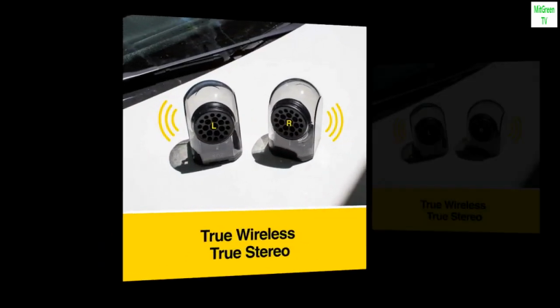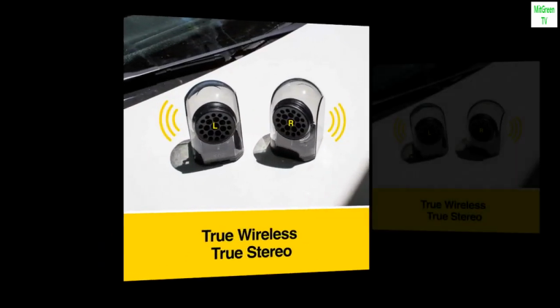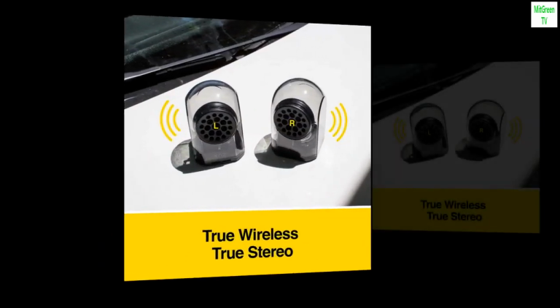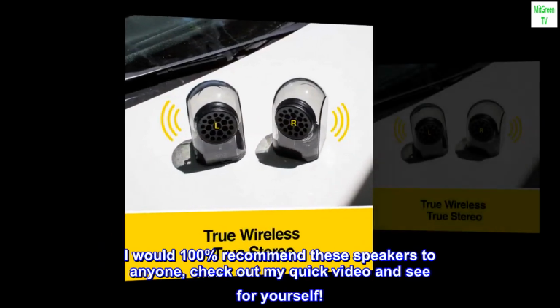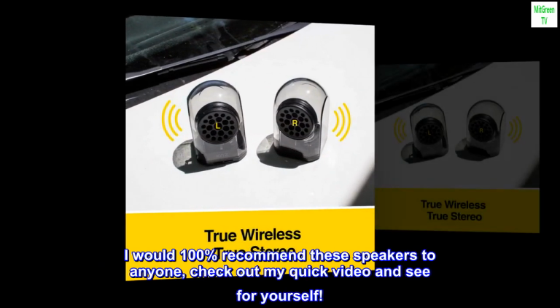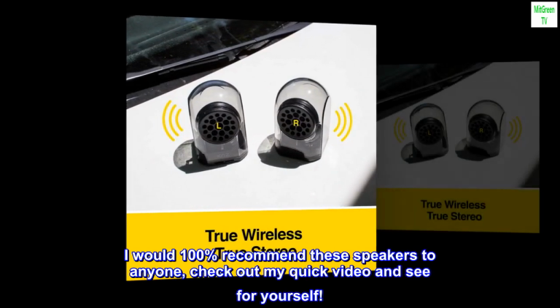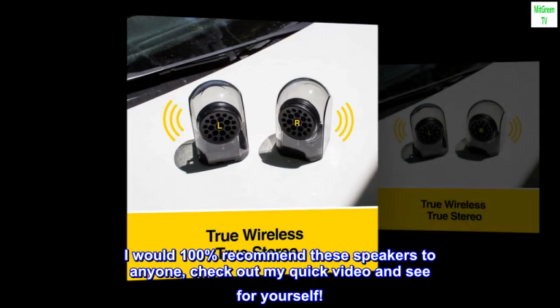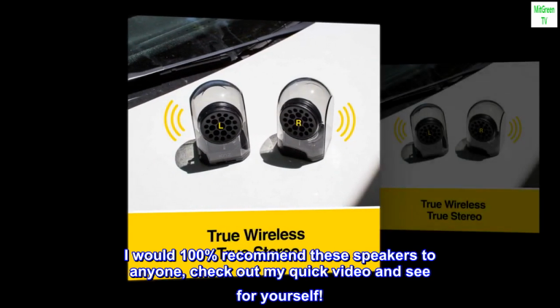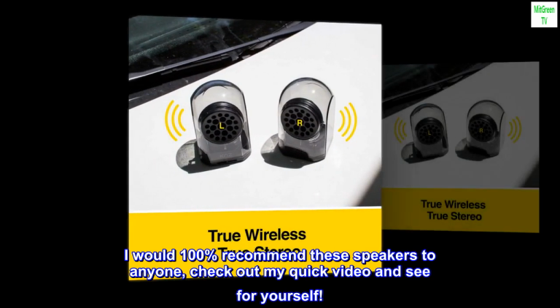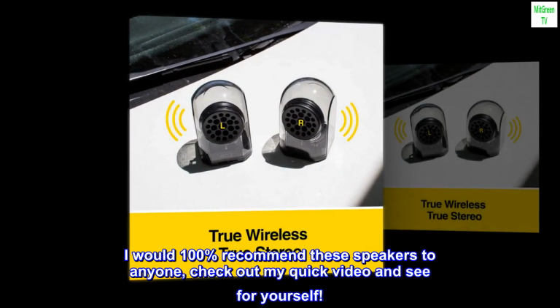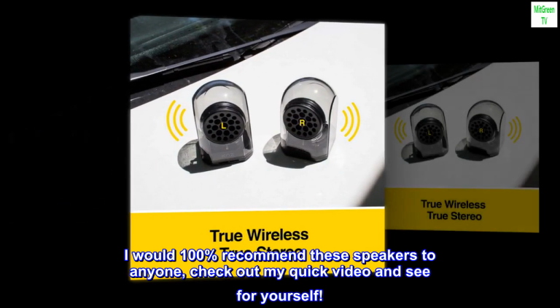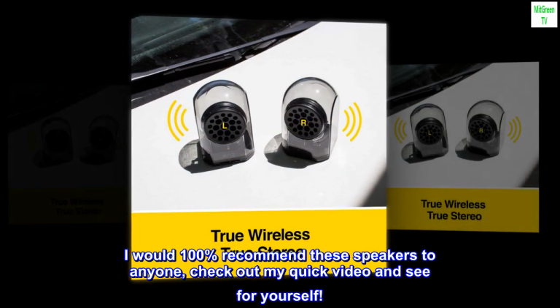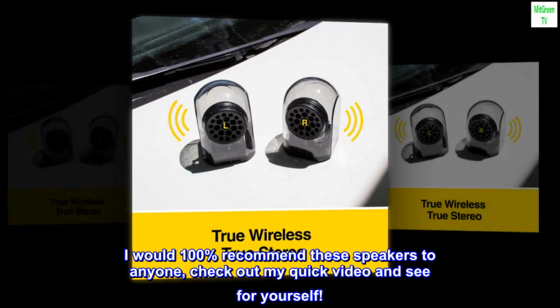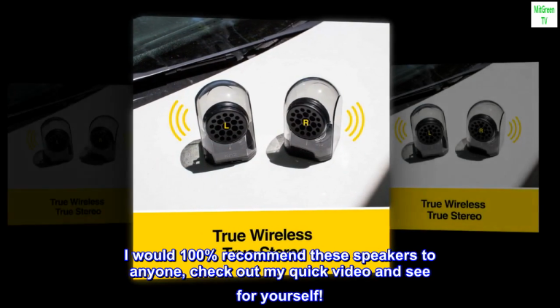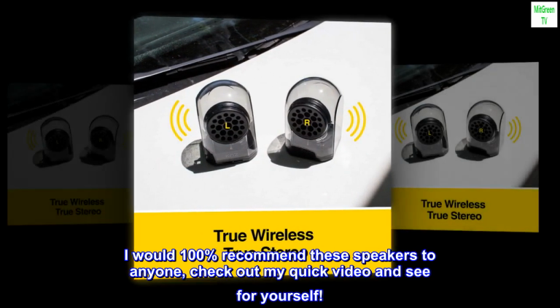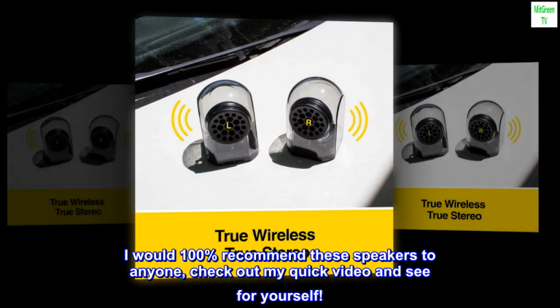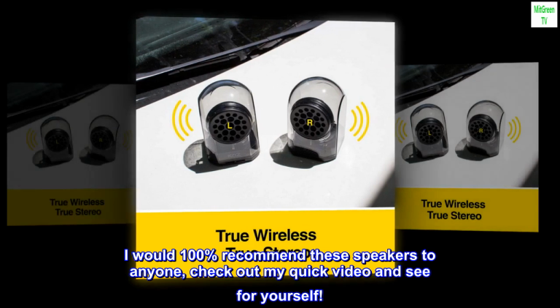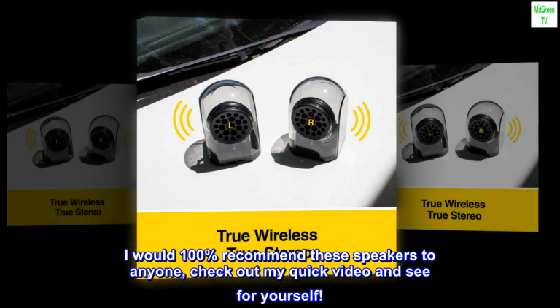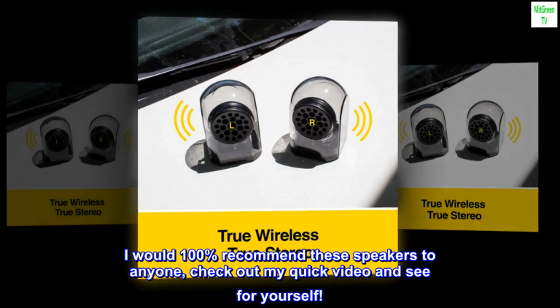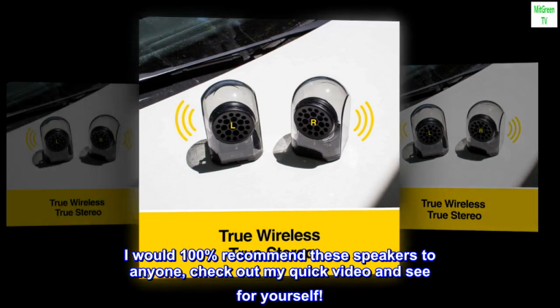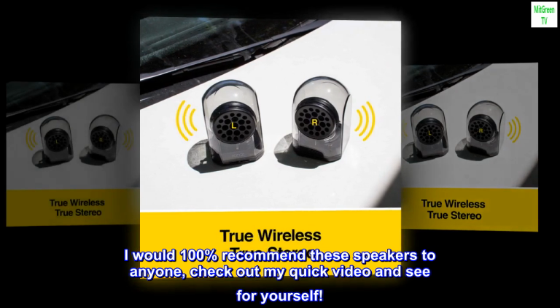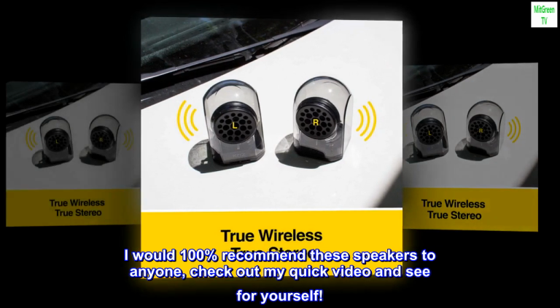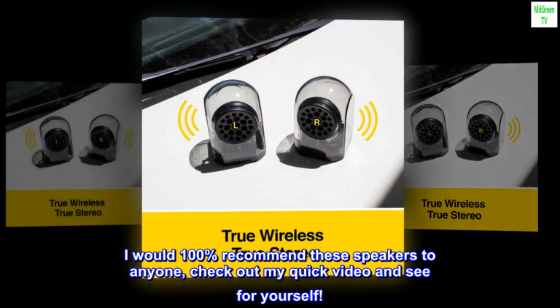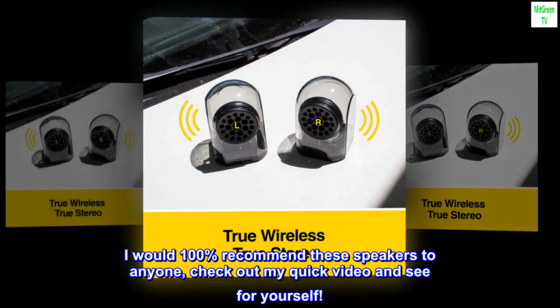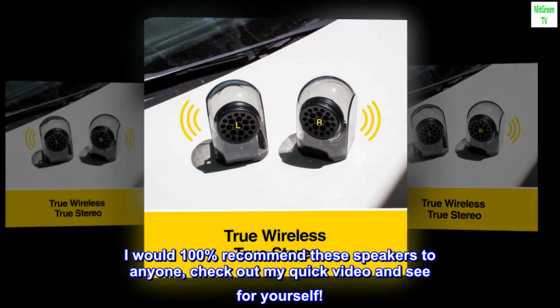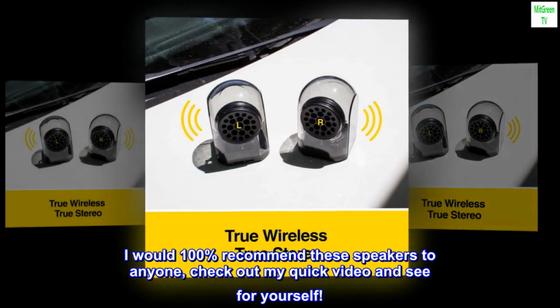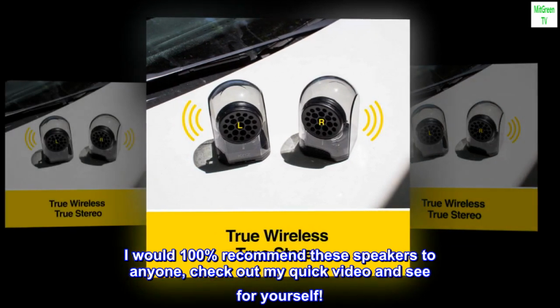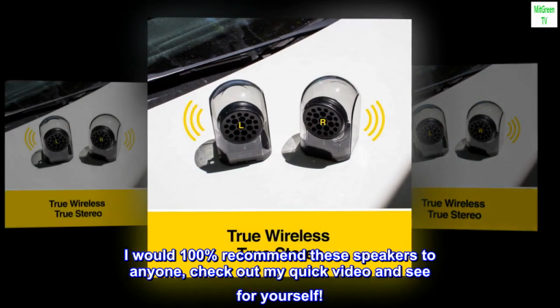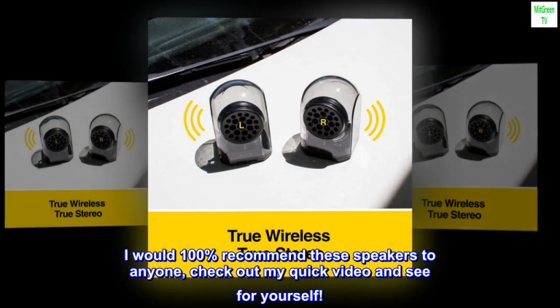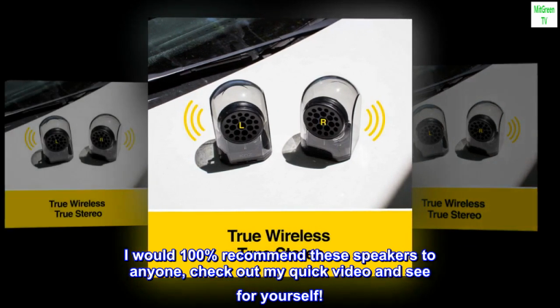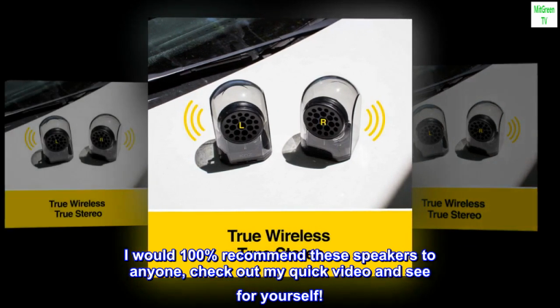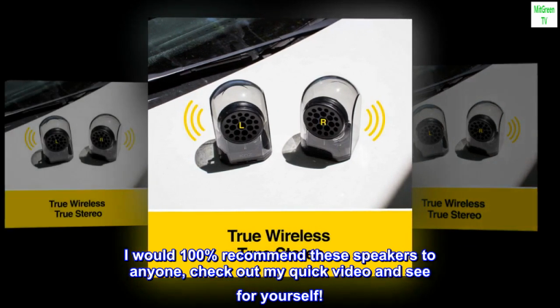I would 100% recommend these speakers to anyone — check out my quick video and see for yourself.